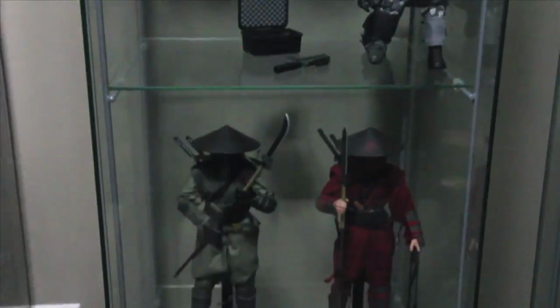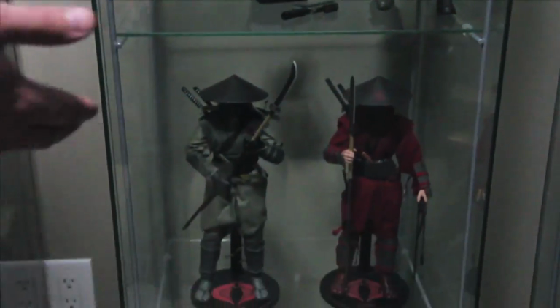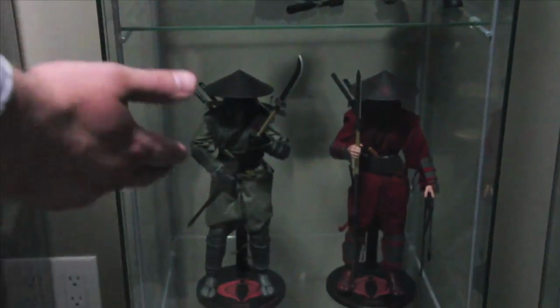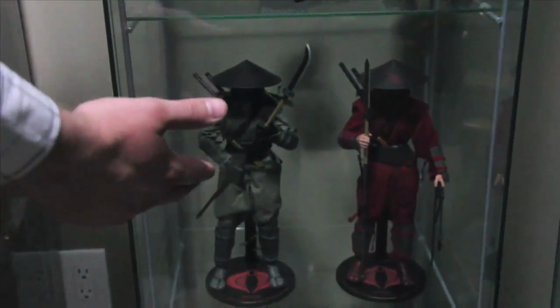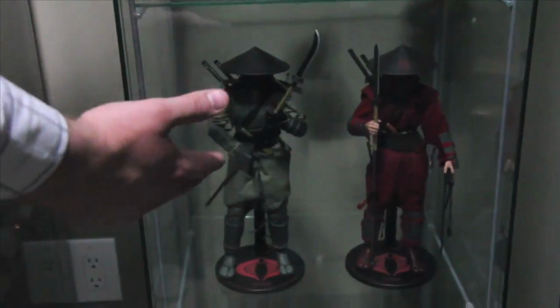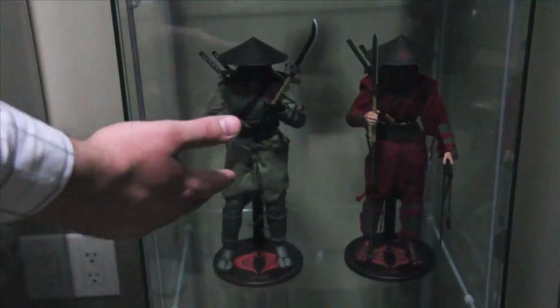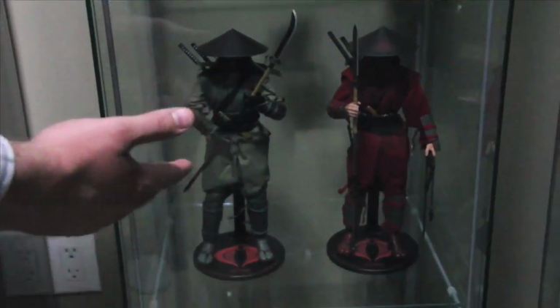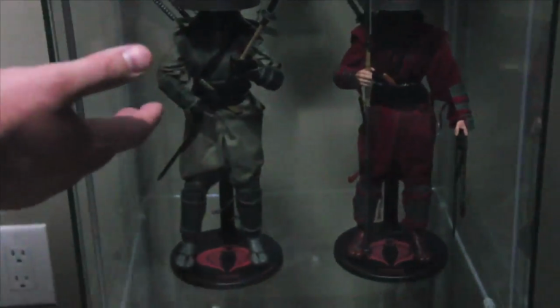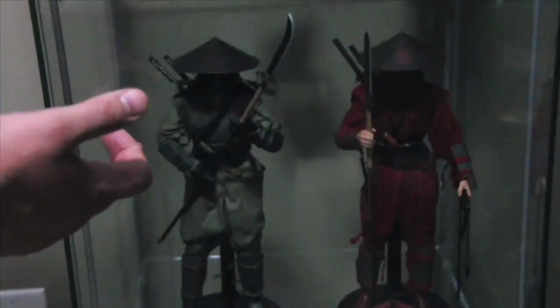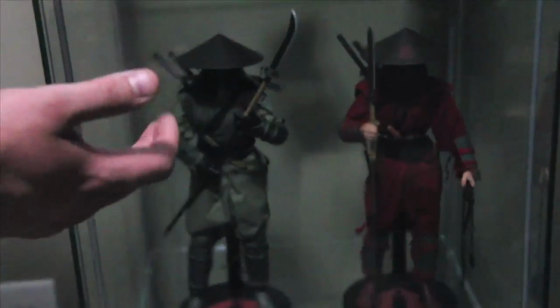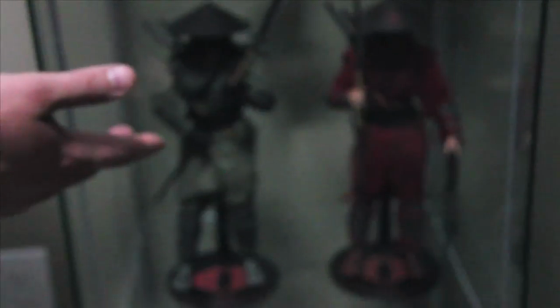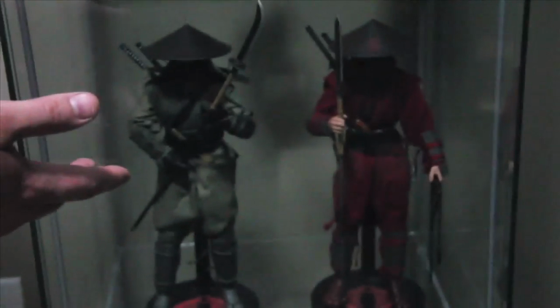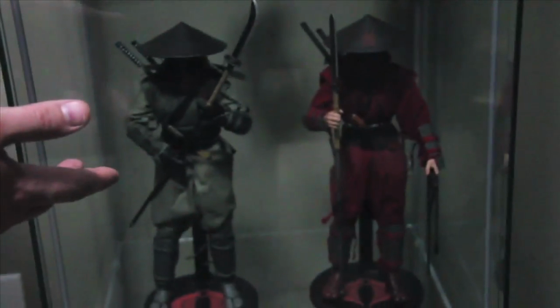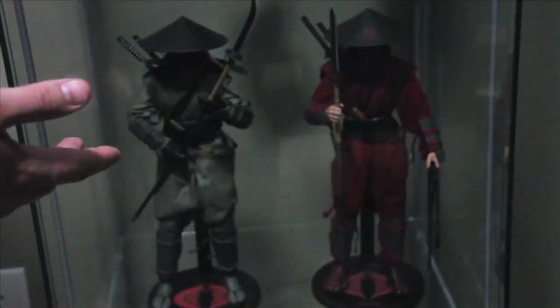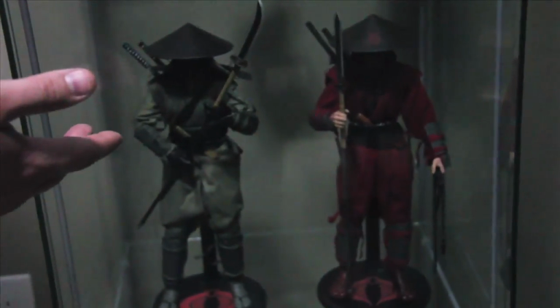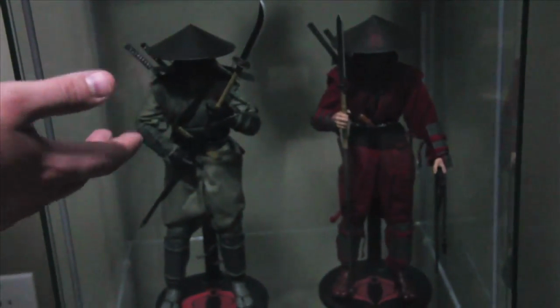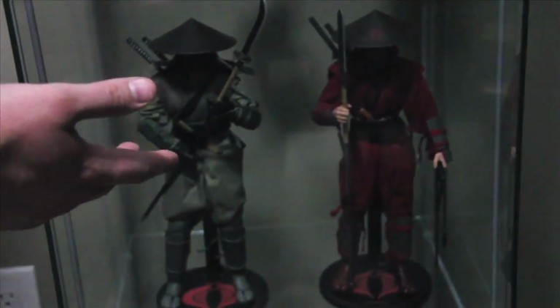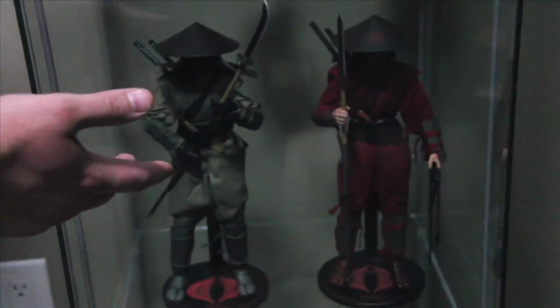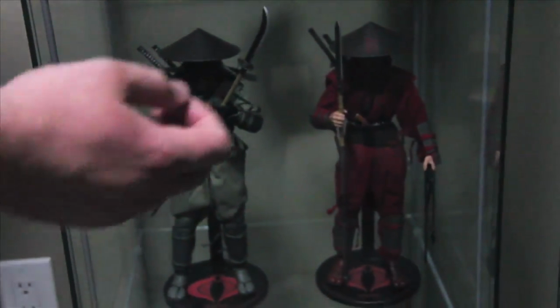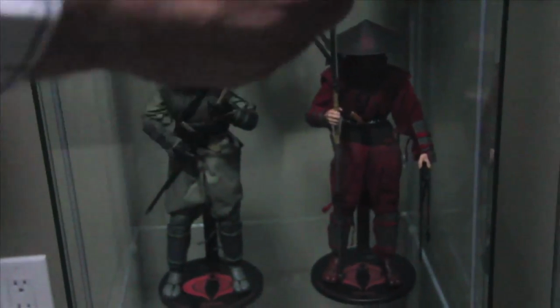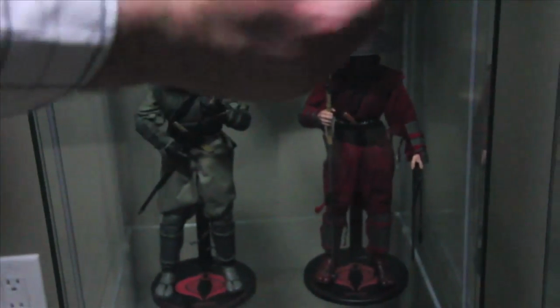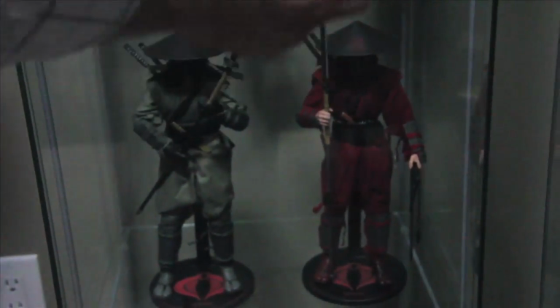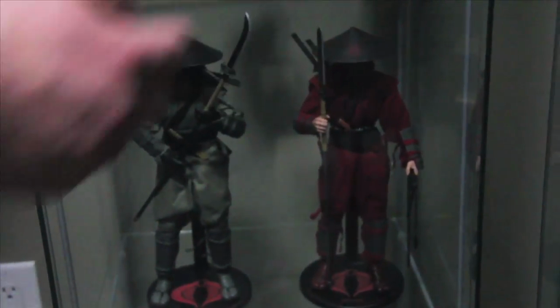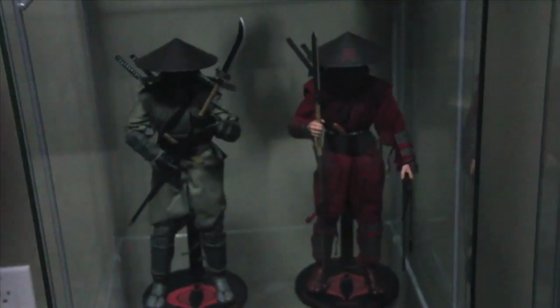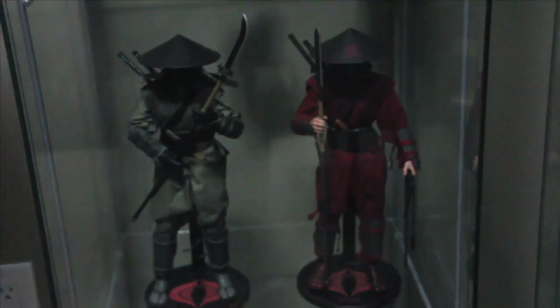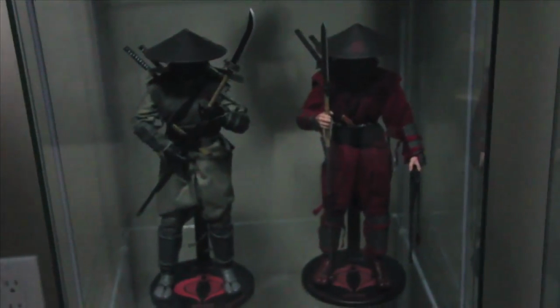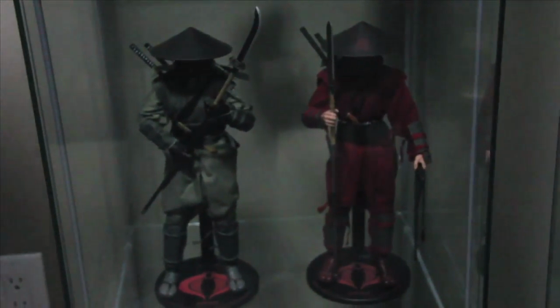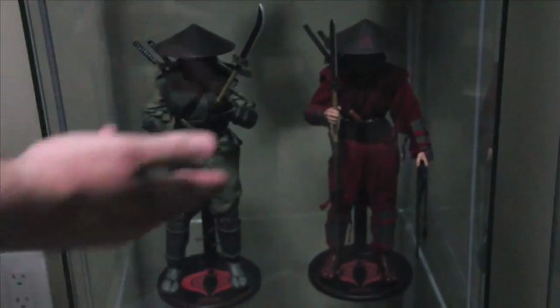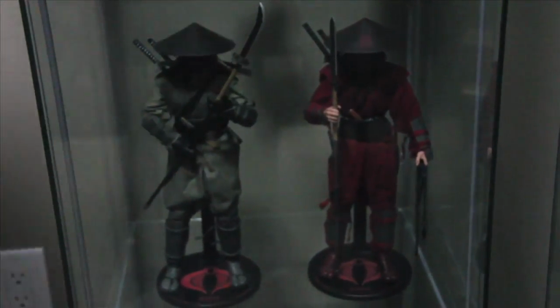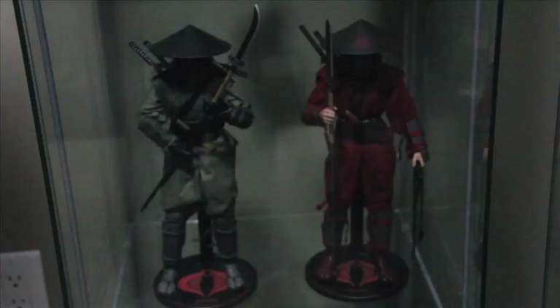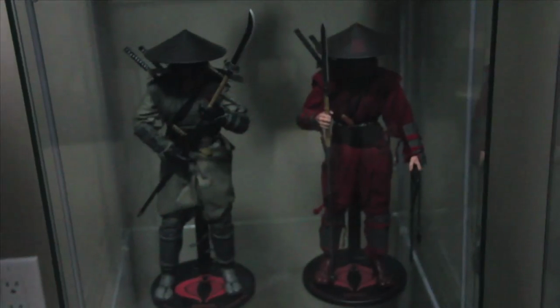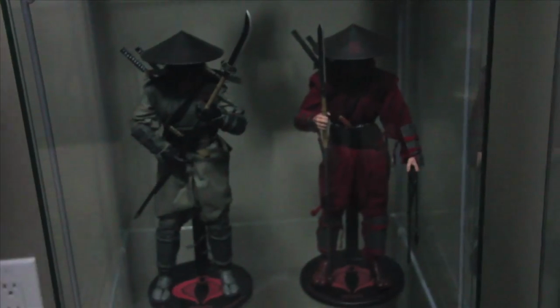I've got the San Diego 2011 San Diego Comic-Con Cobra Ninja Viper, and then just the Cobra Ninja.